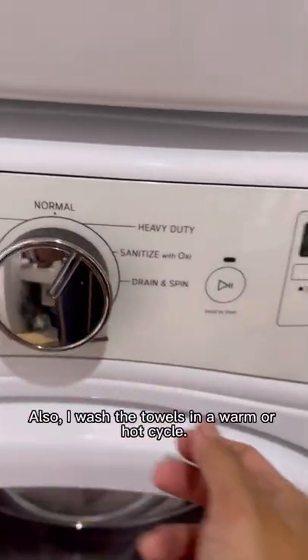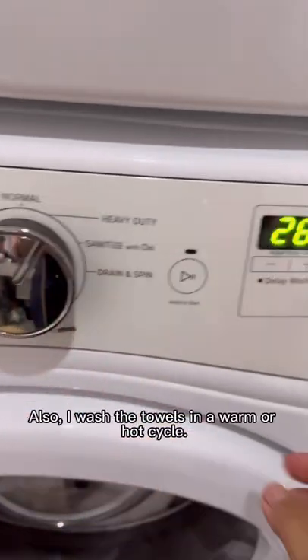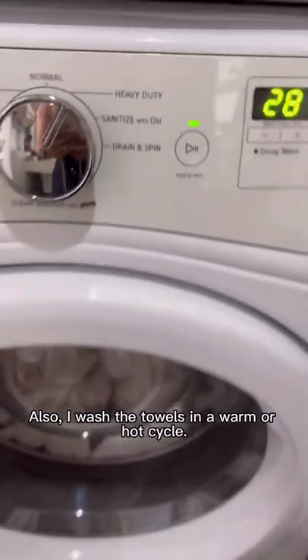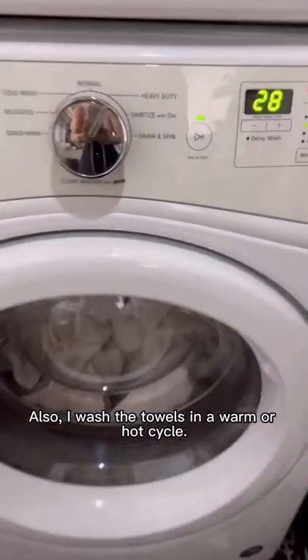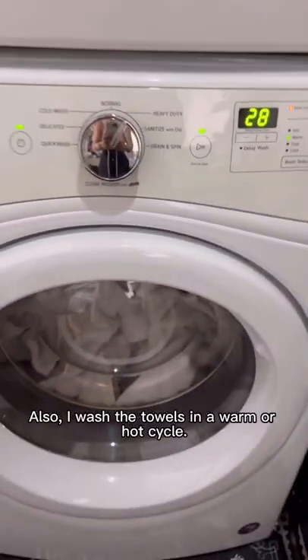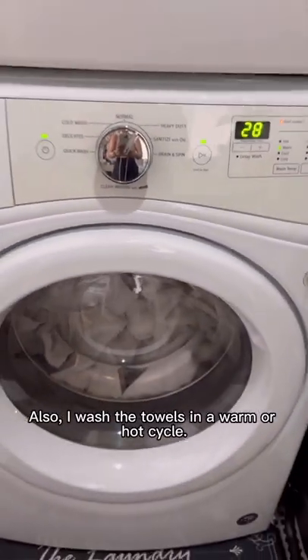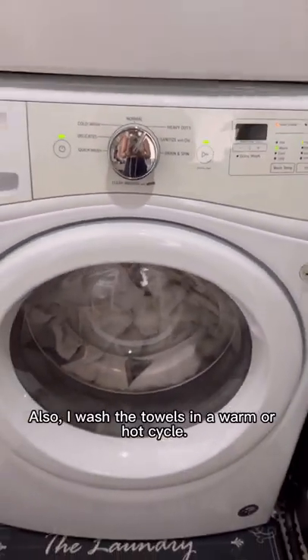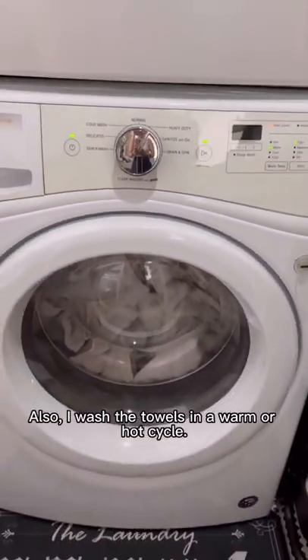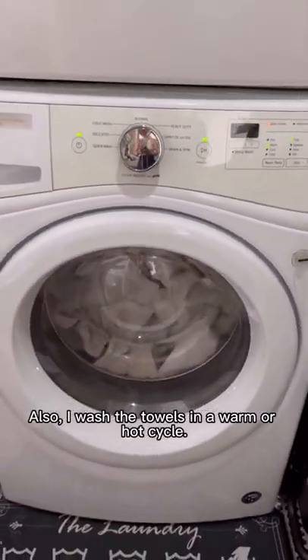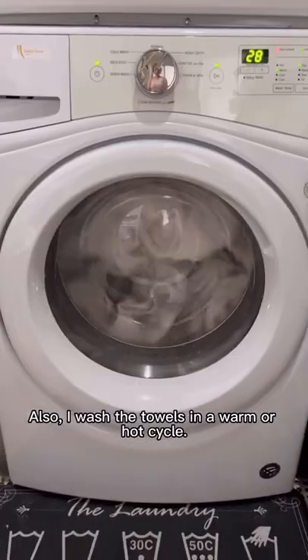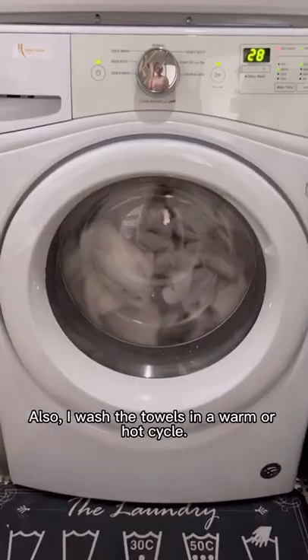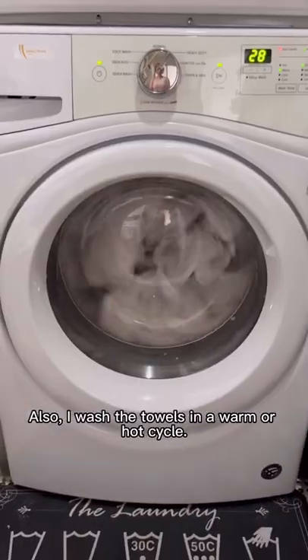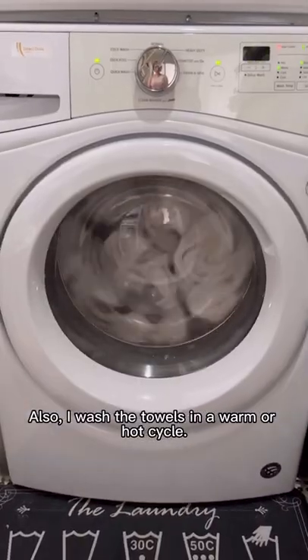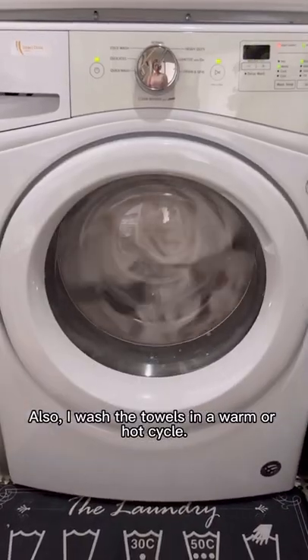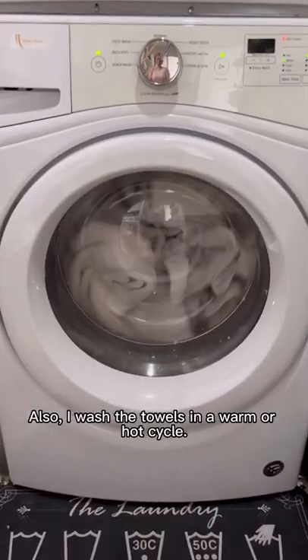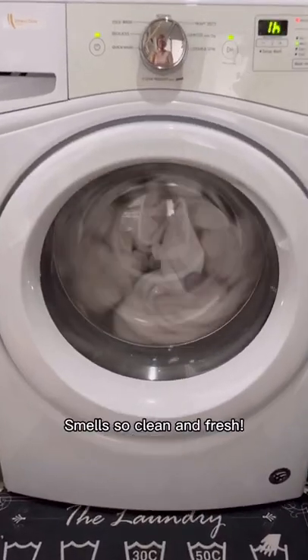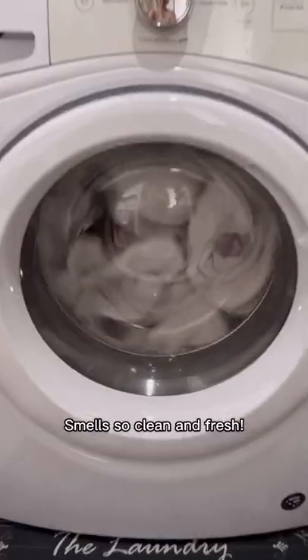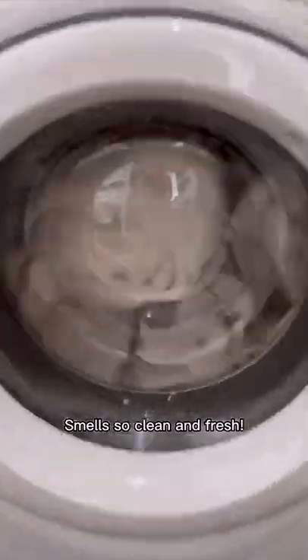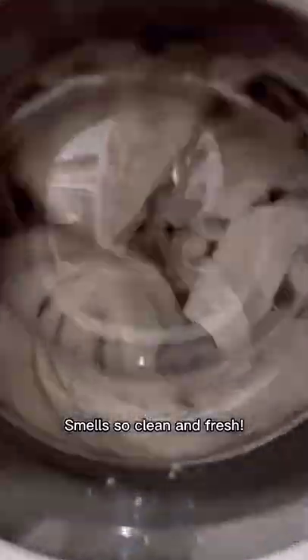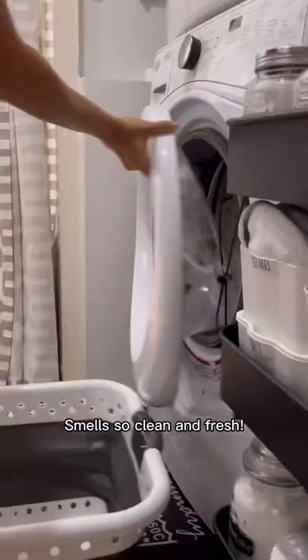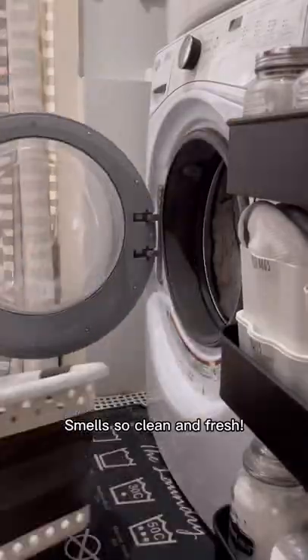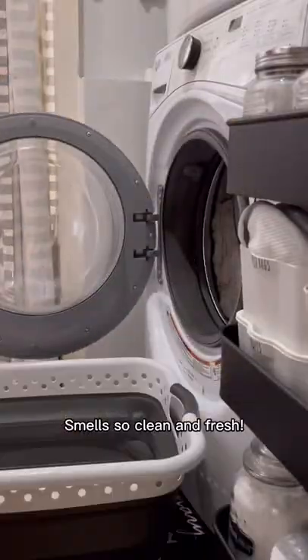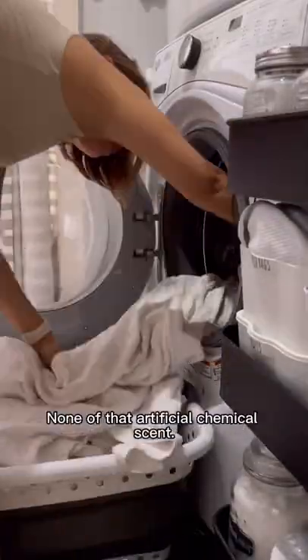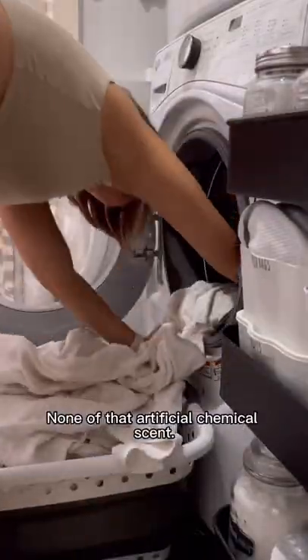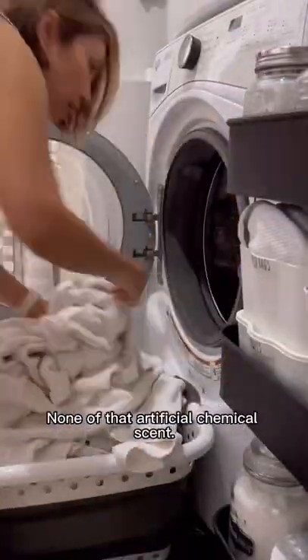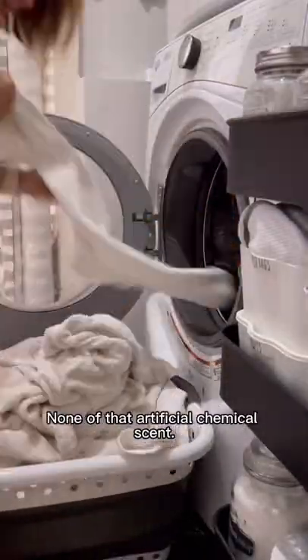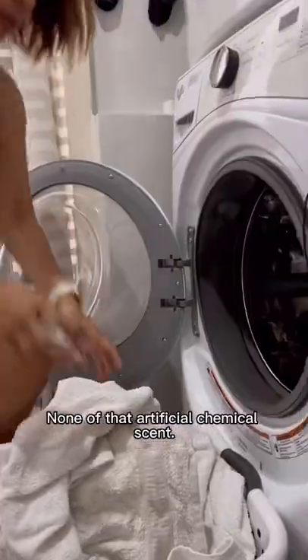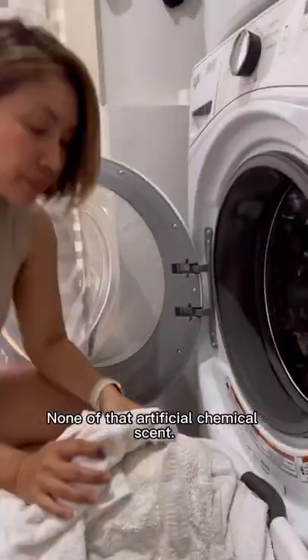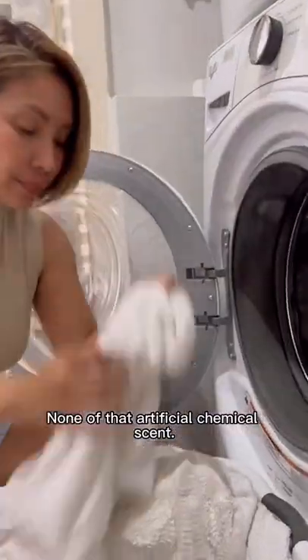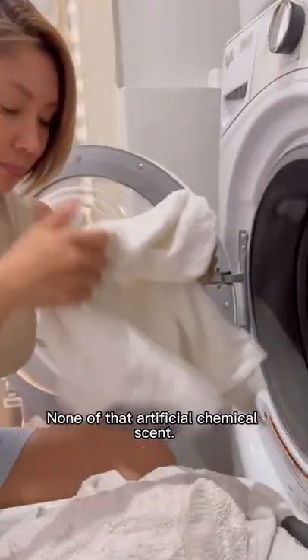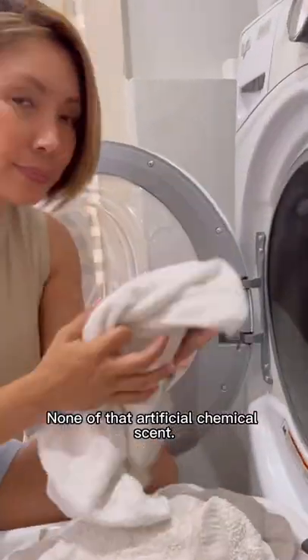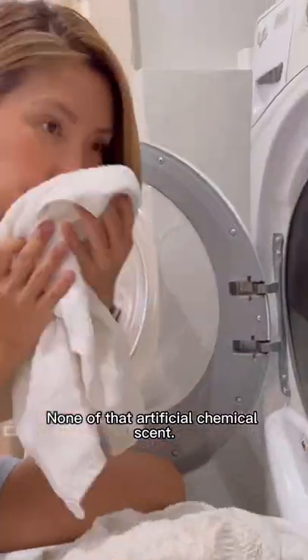Also, I wash the towels in a warm or hot cycle. Smells so clean and fresh — none of that artificial chemical scent.